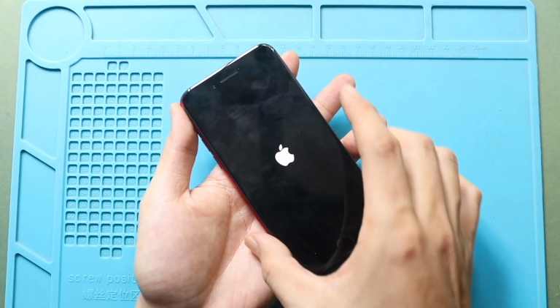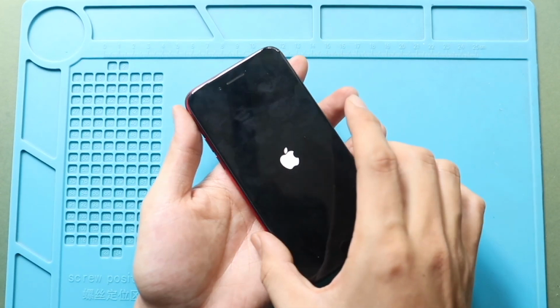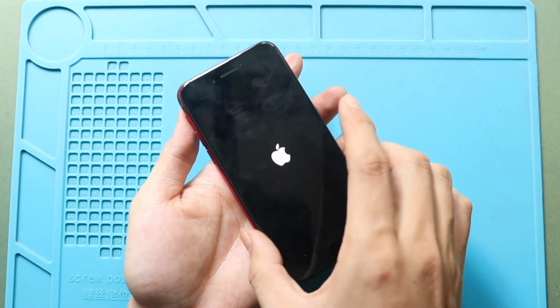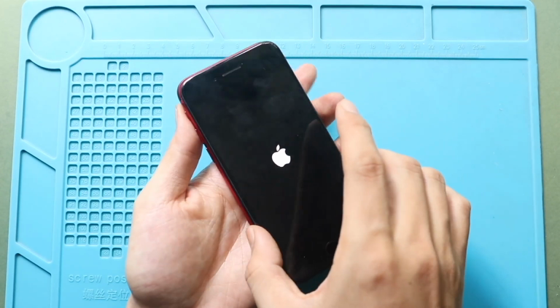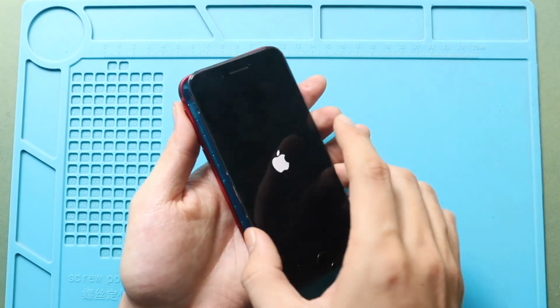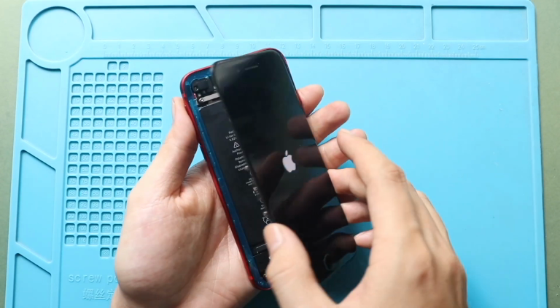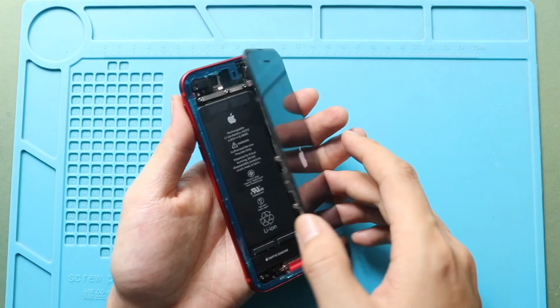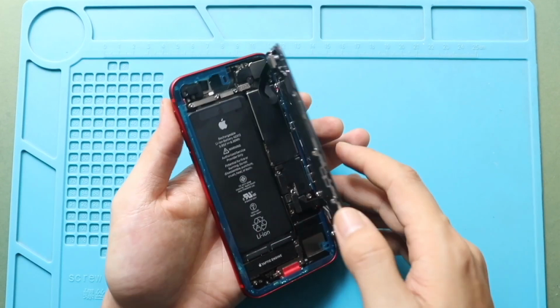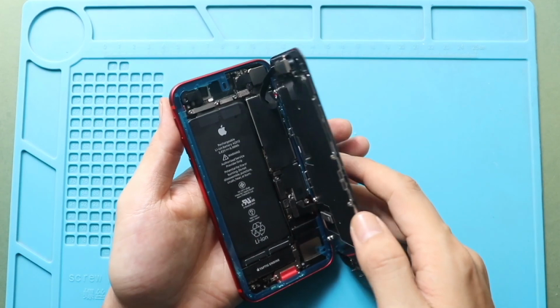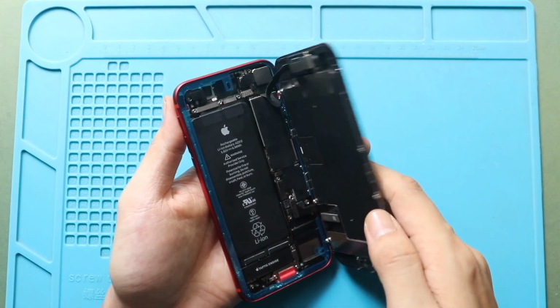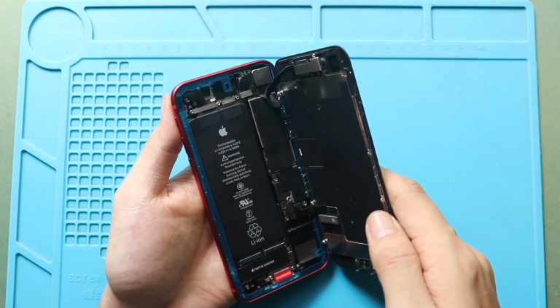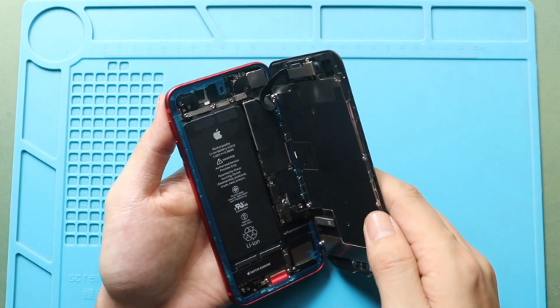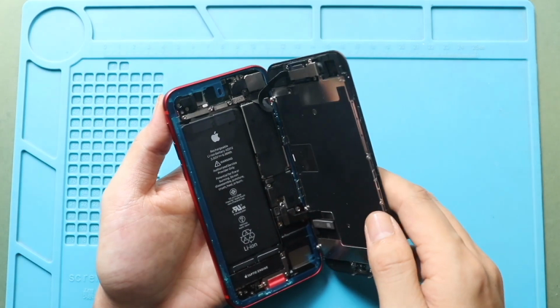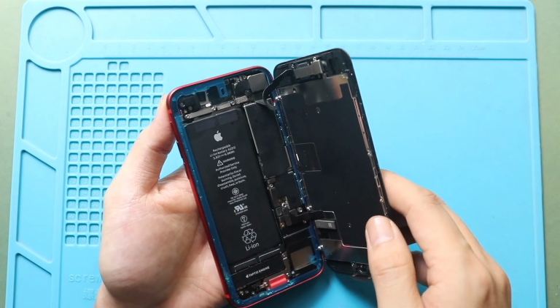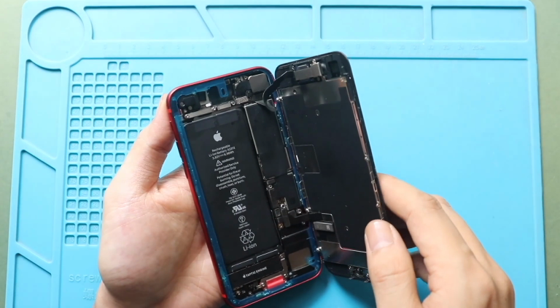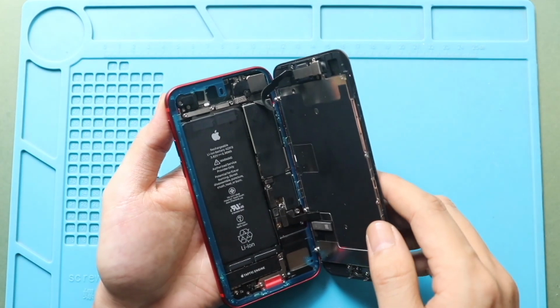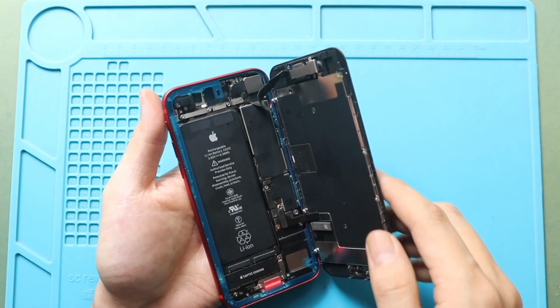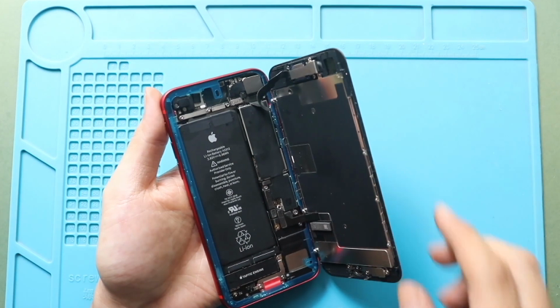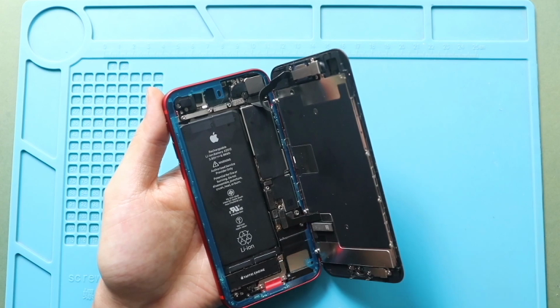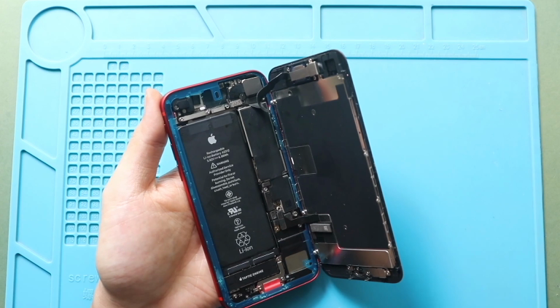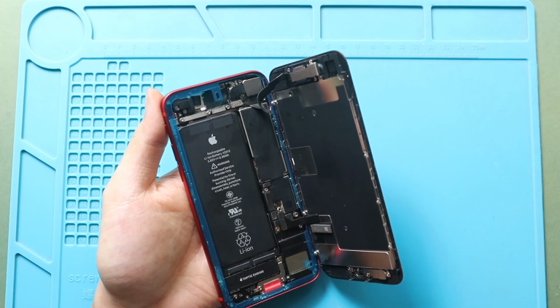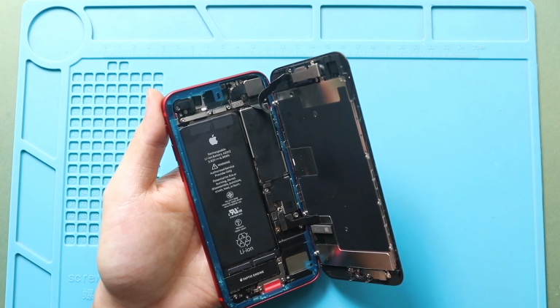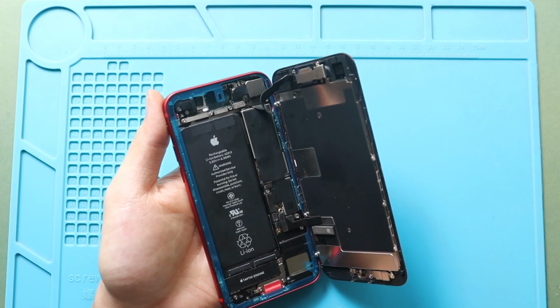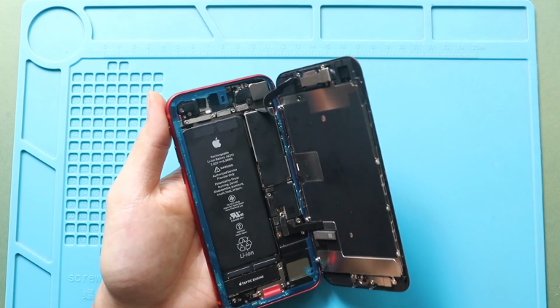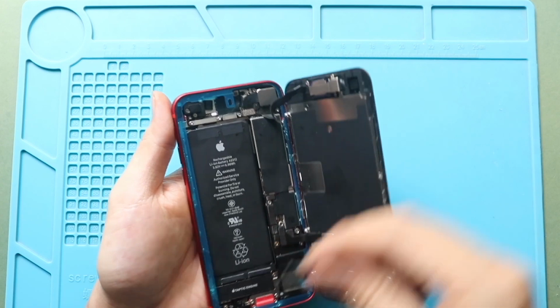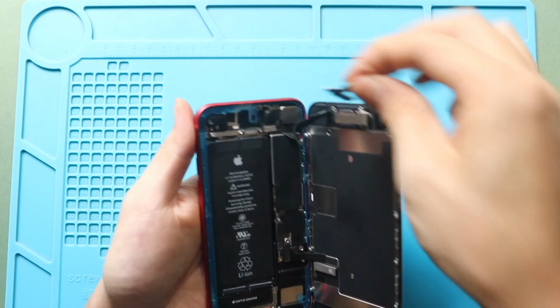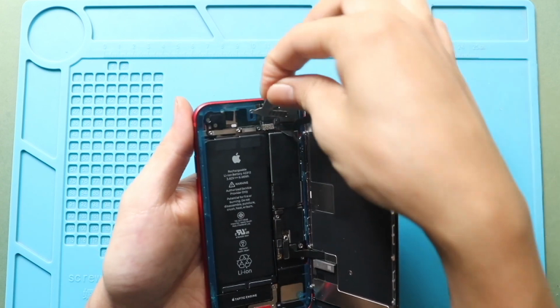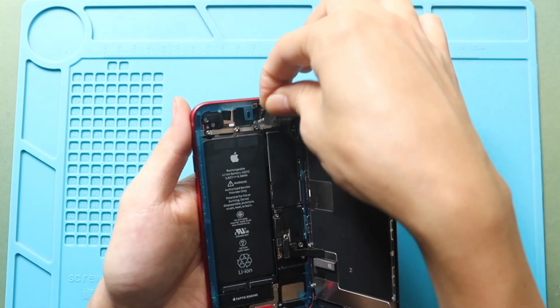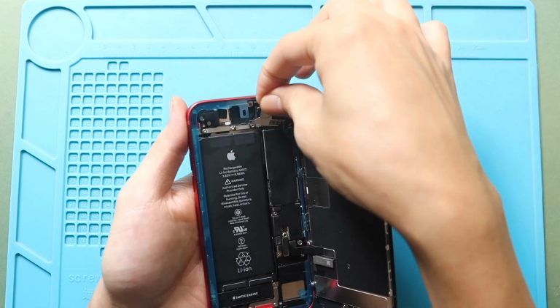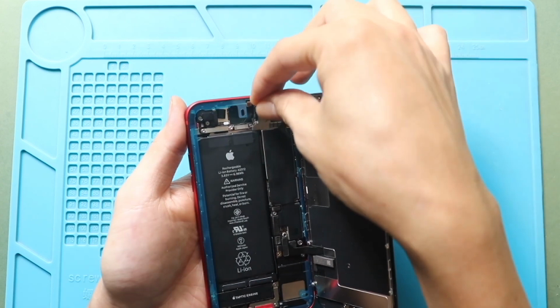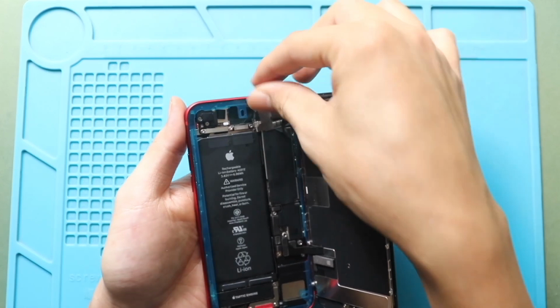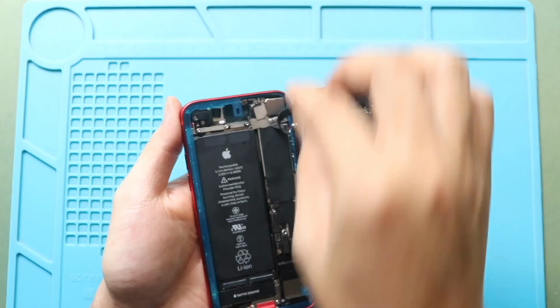Then, secure the FPS shield by adding three screws, and the battery shield by adding four screws.